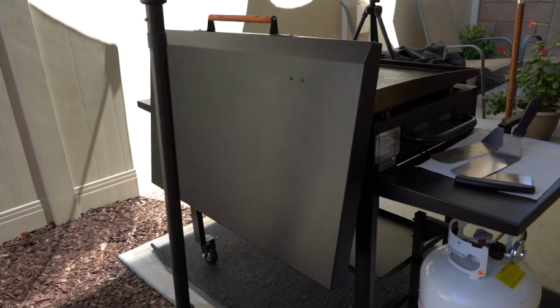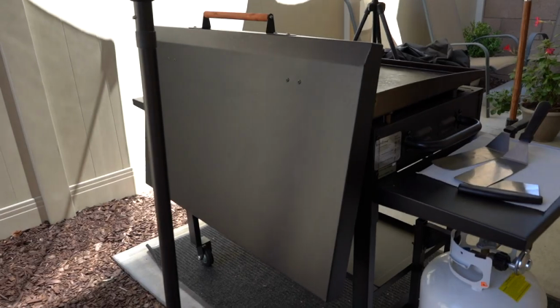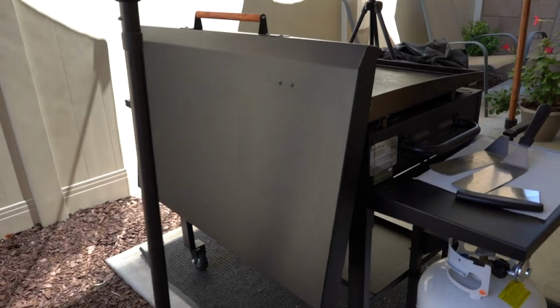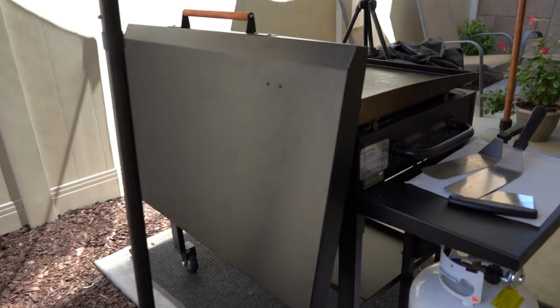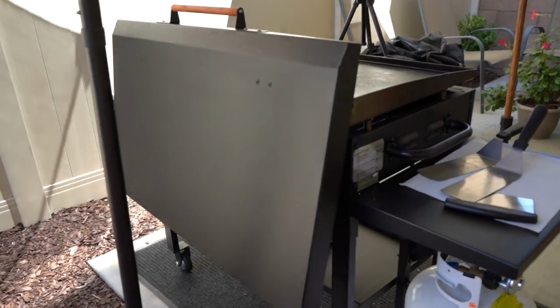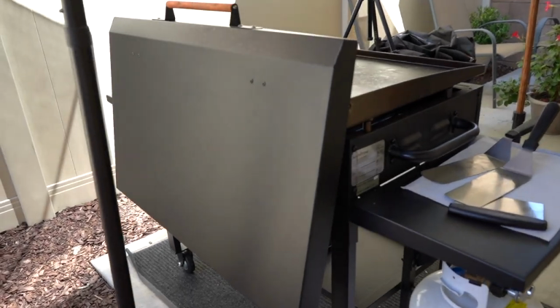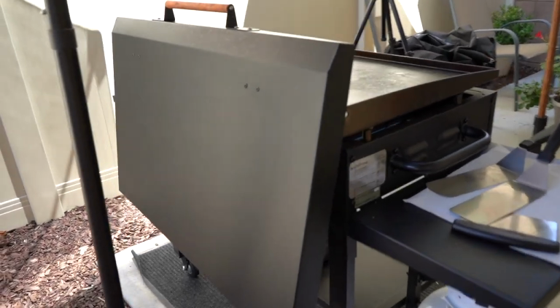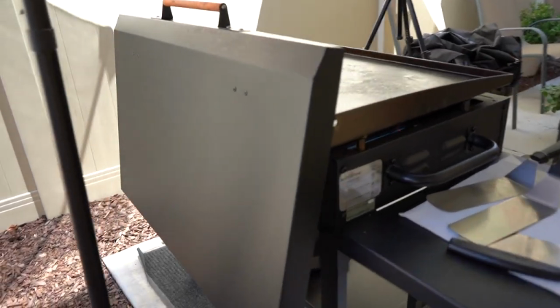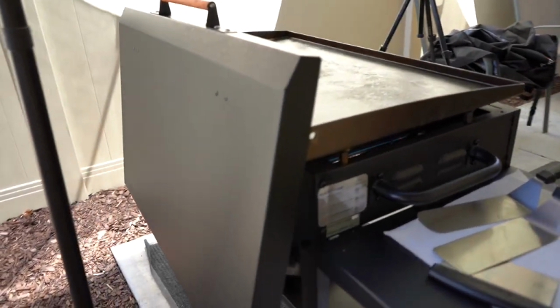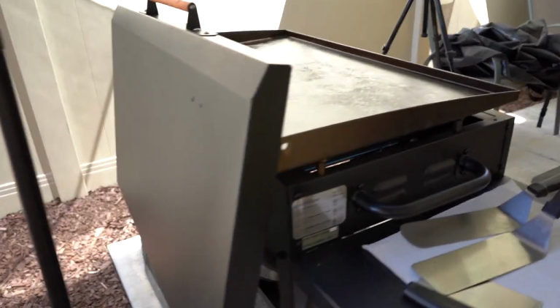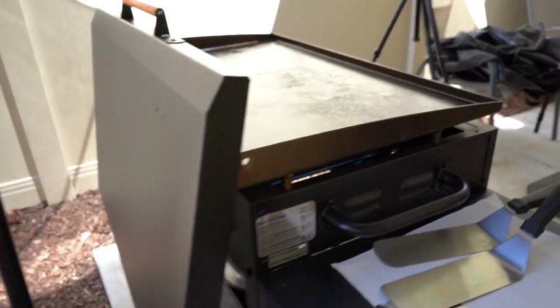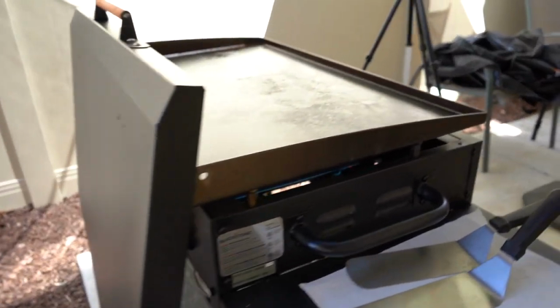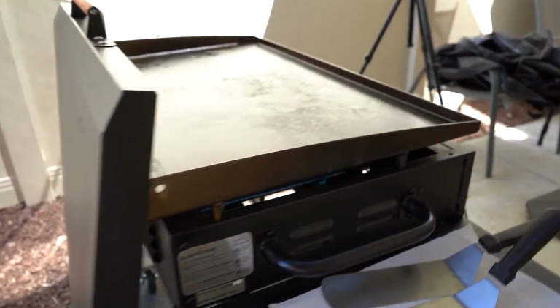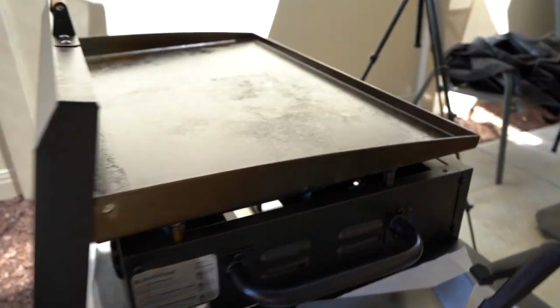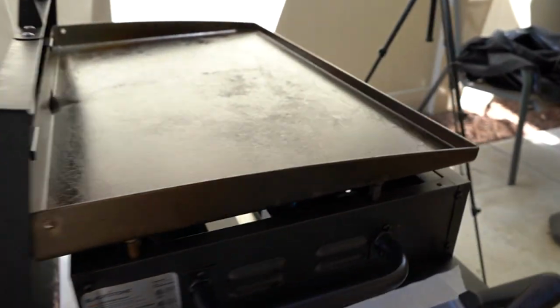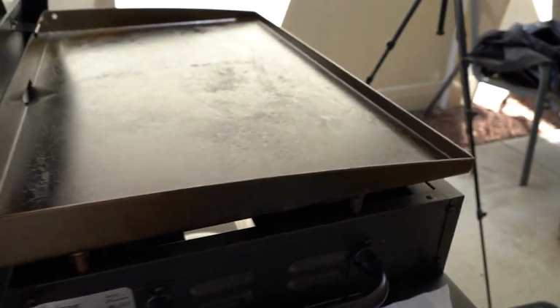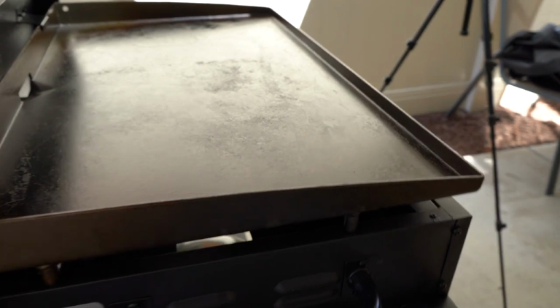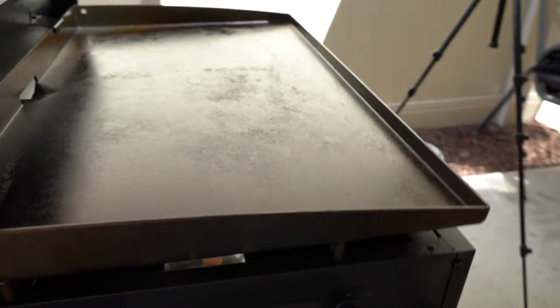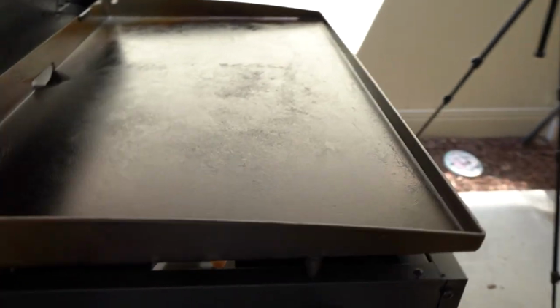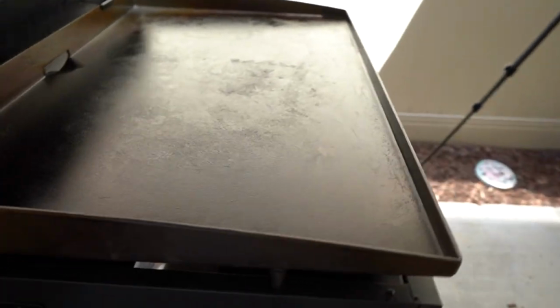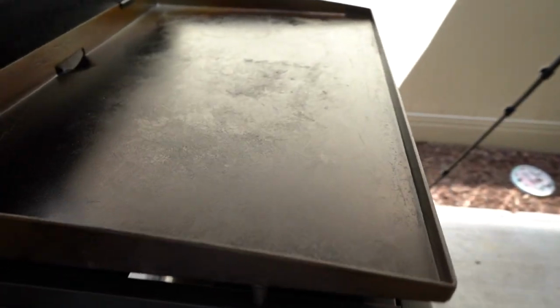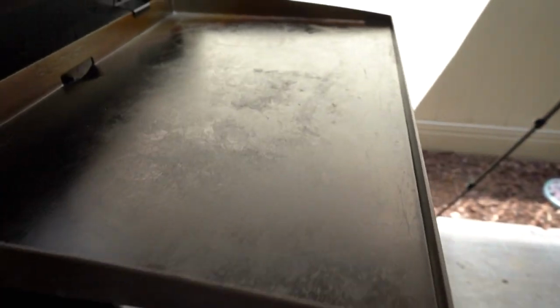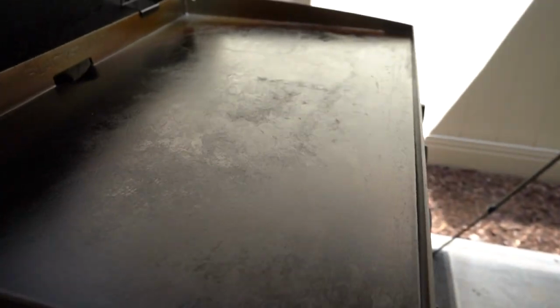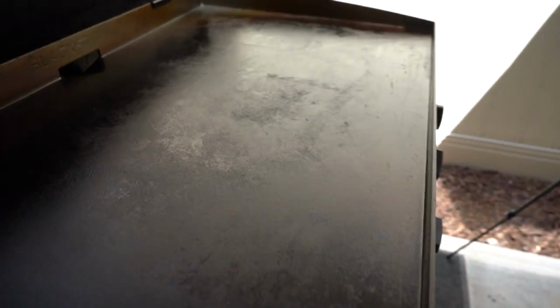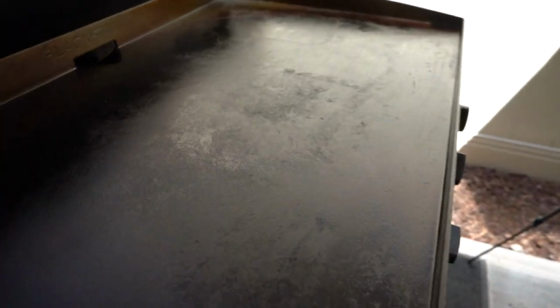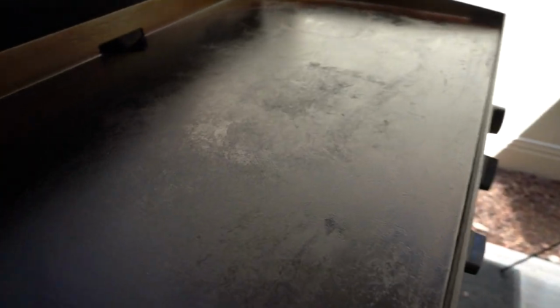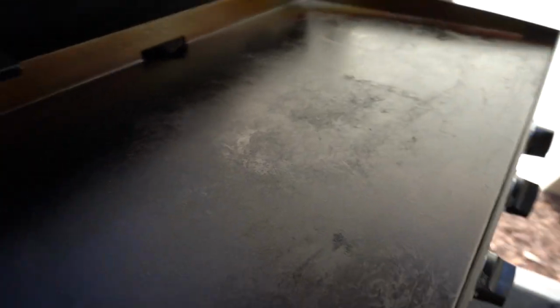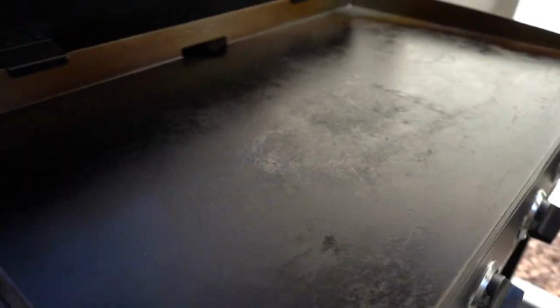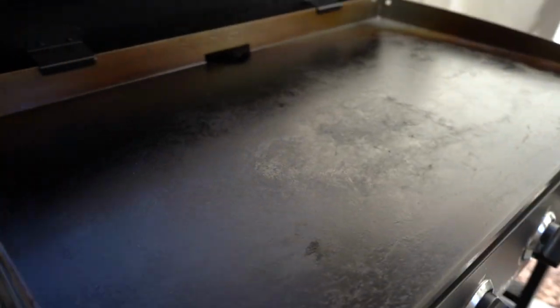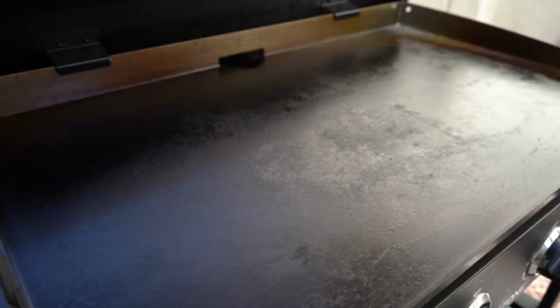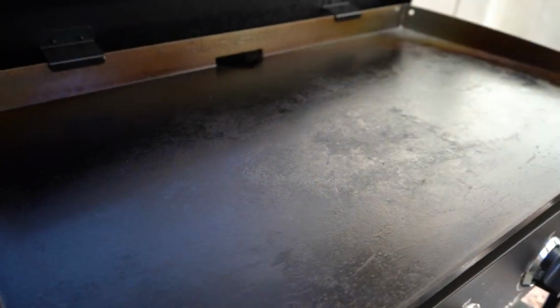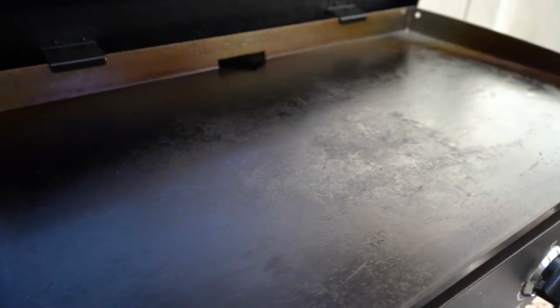Alright guys, we got the griddle fired up. While this thing's heating up, we're going to go inside and get the ingredients ready.